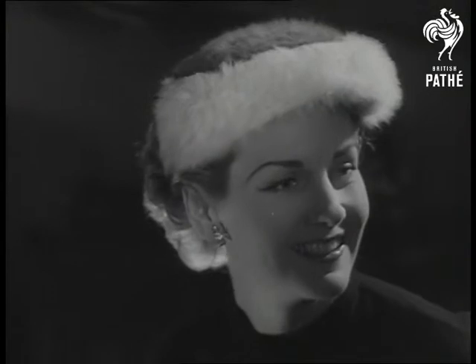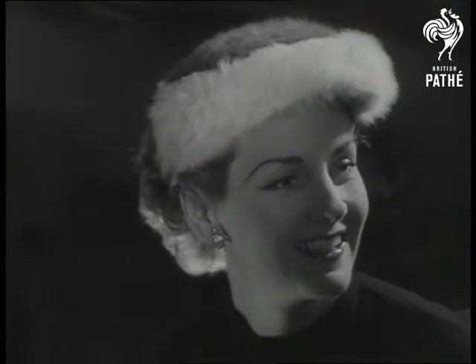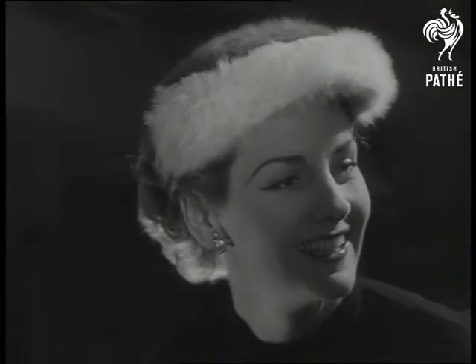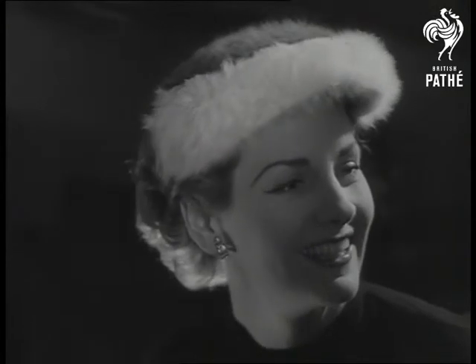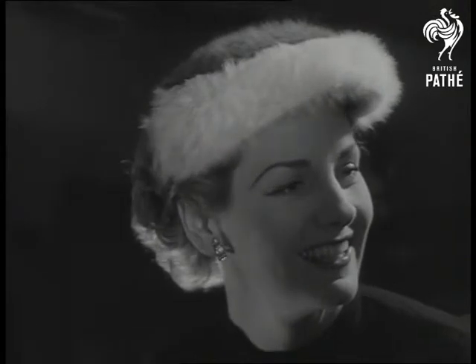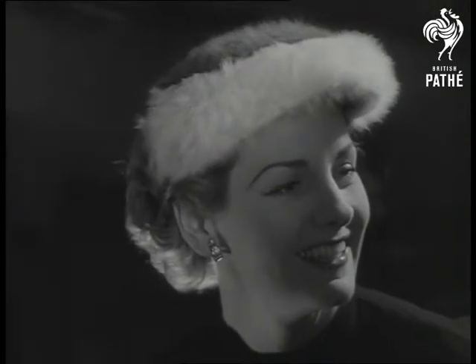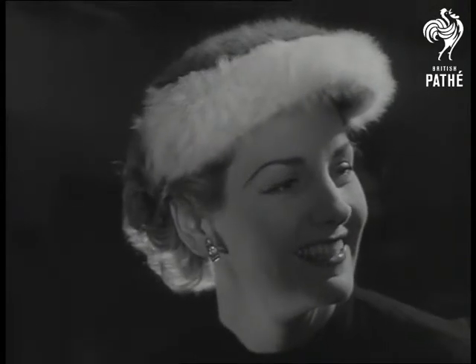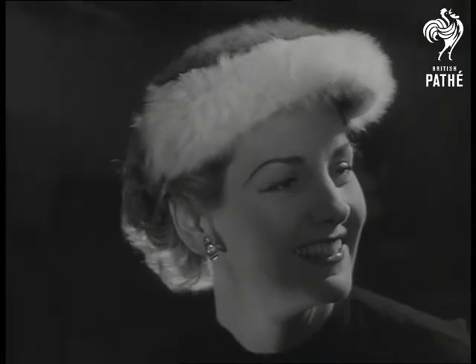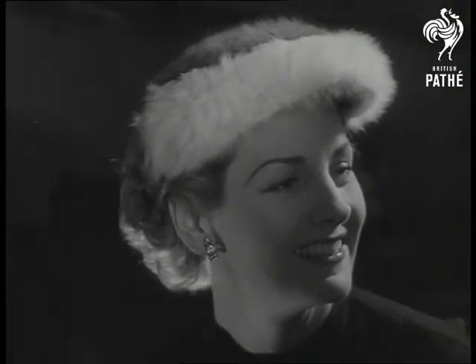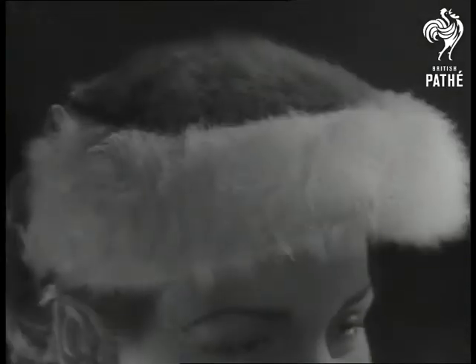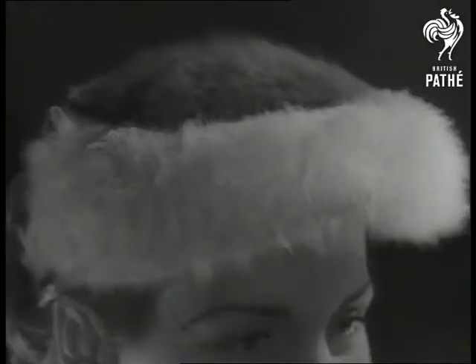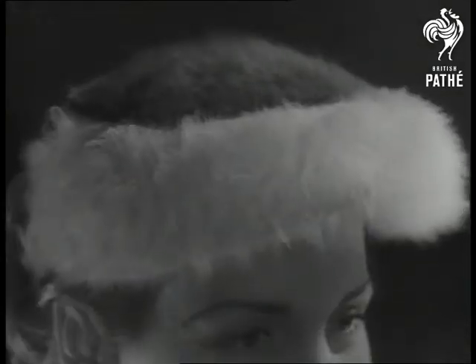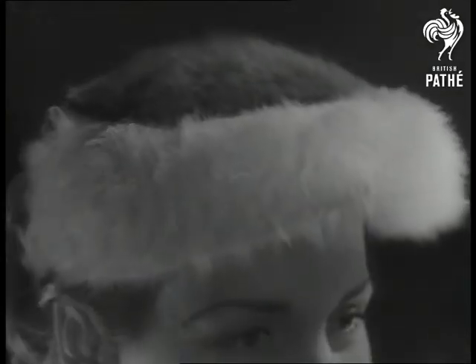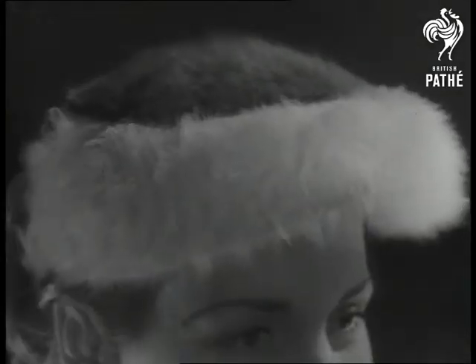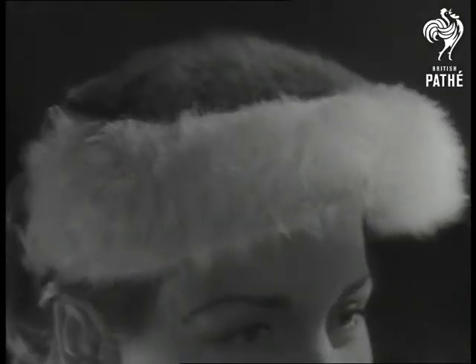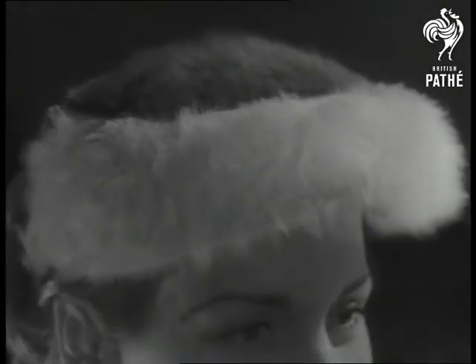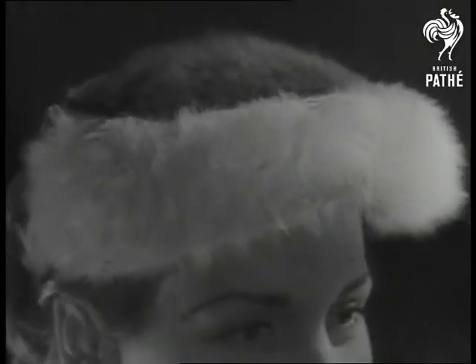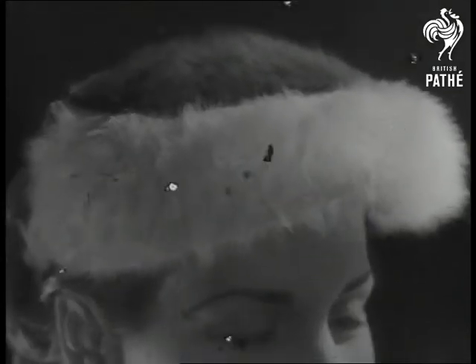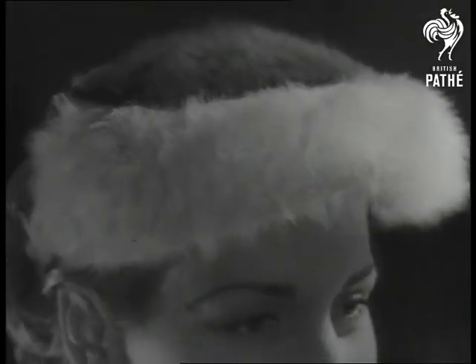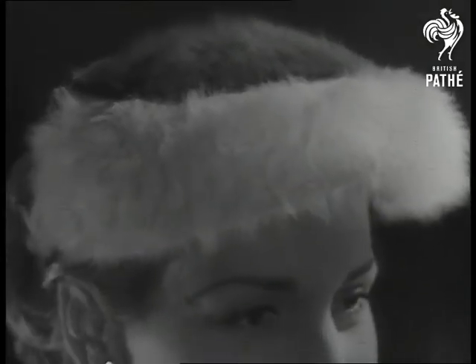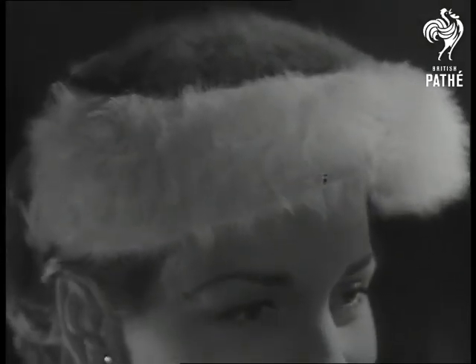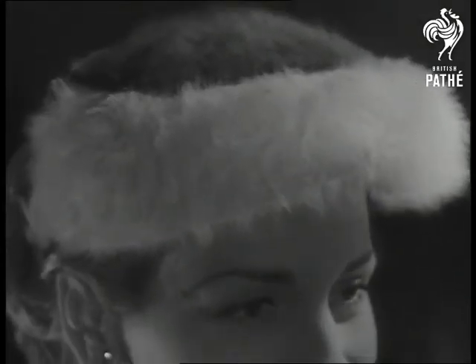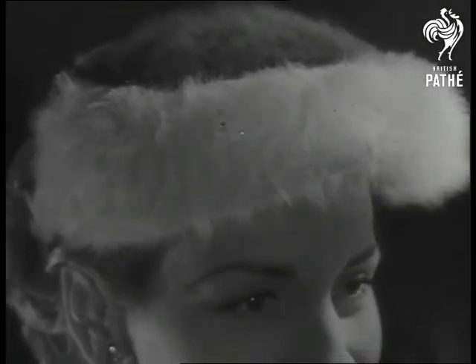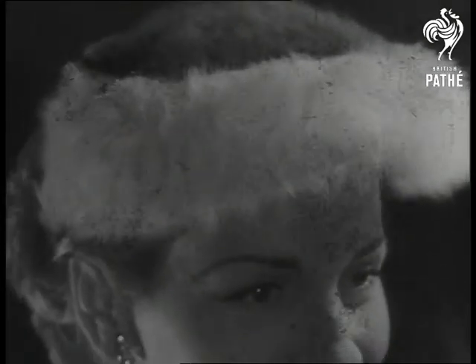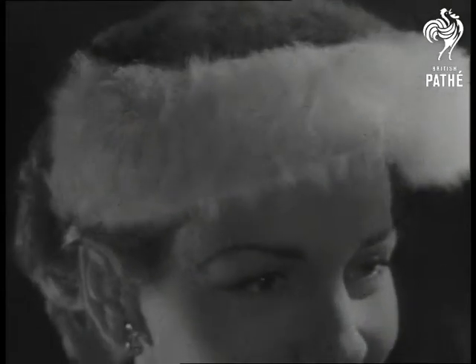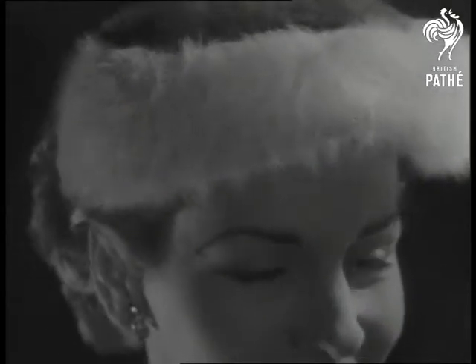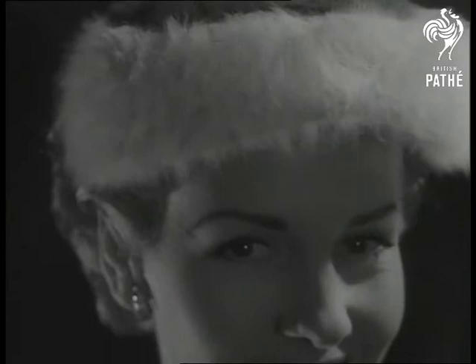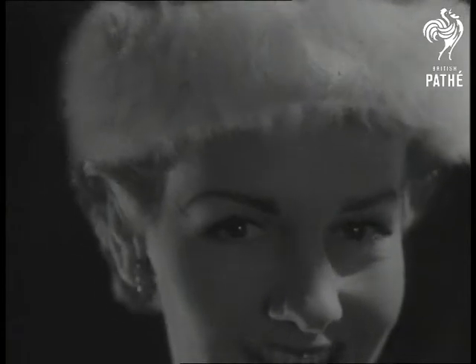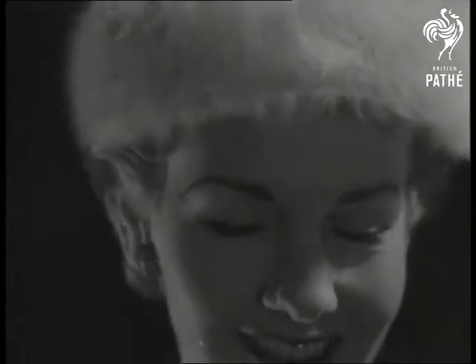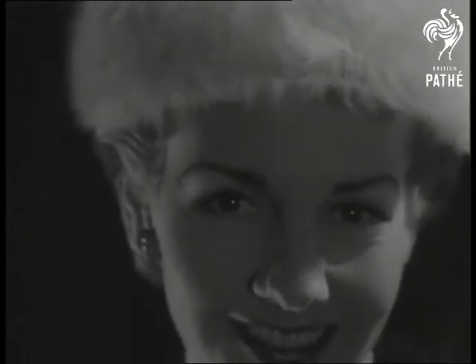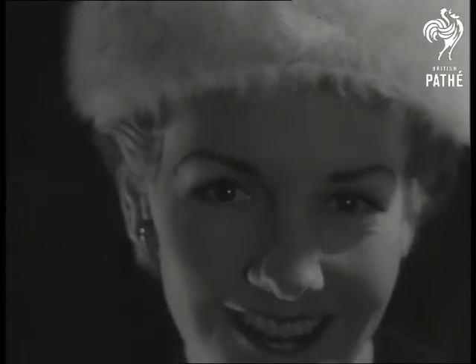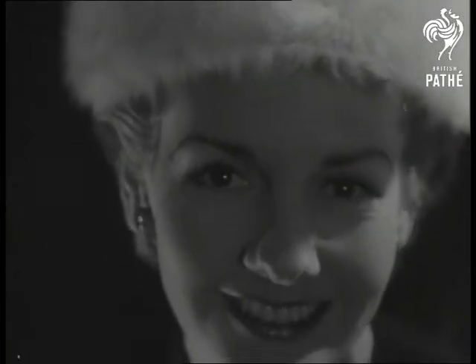Like it? It's called Cottontail. It's in white and grey Angora, designed to bring warmth and beauty into a winter's day.